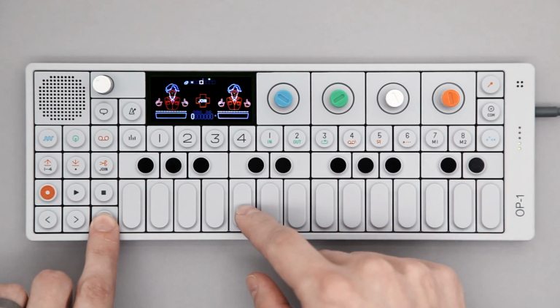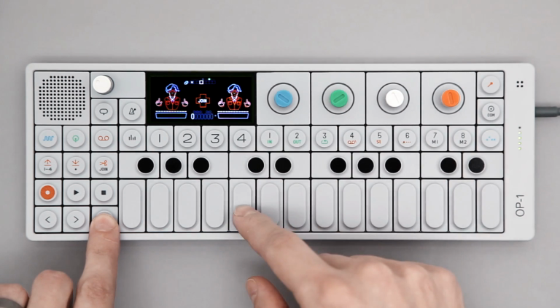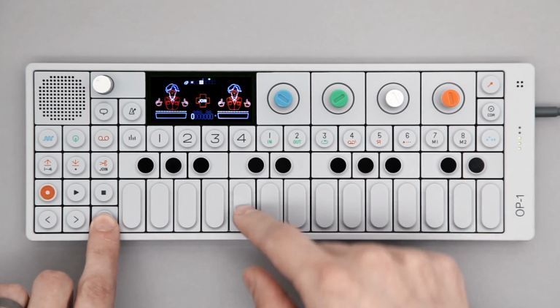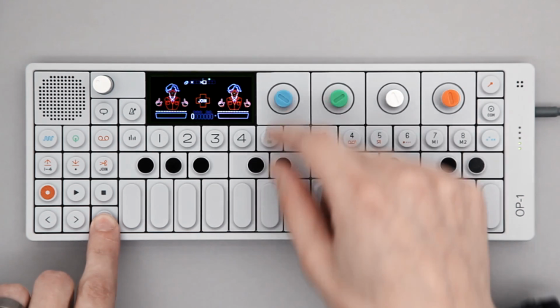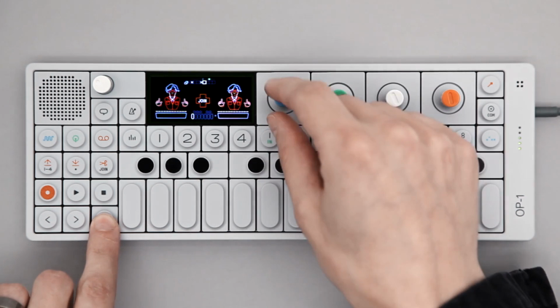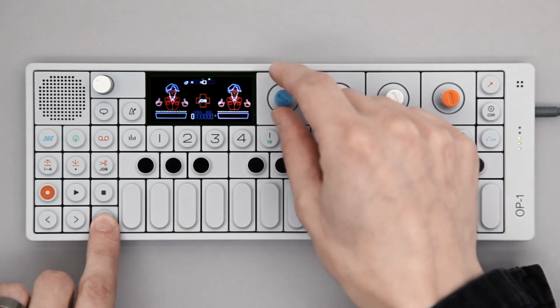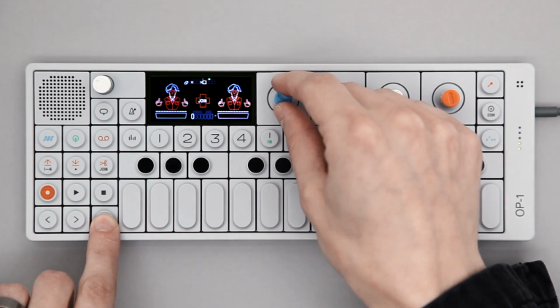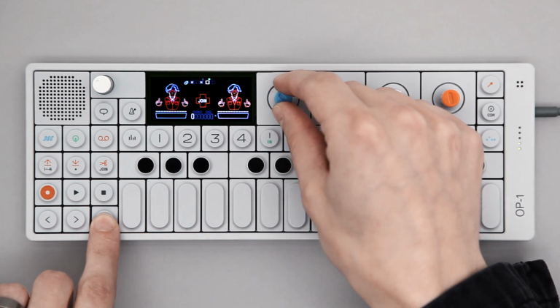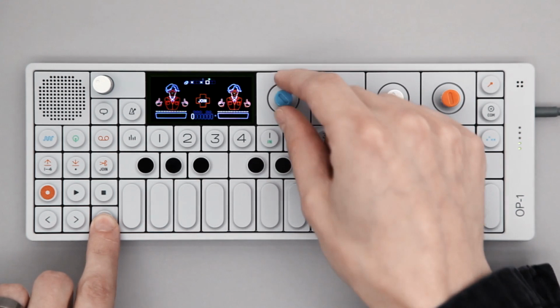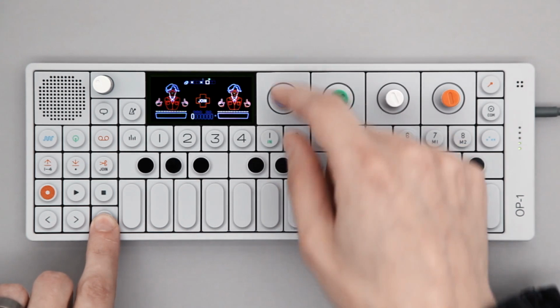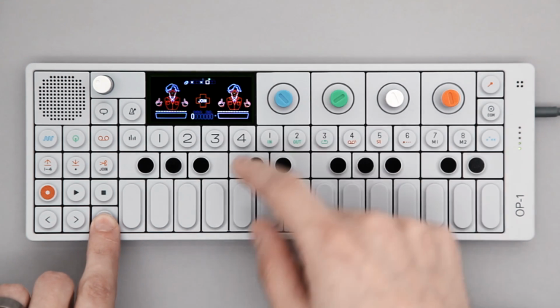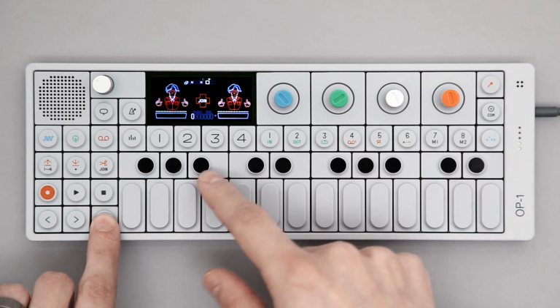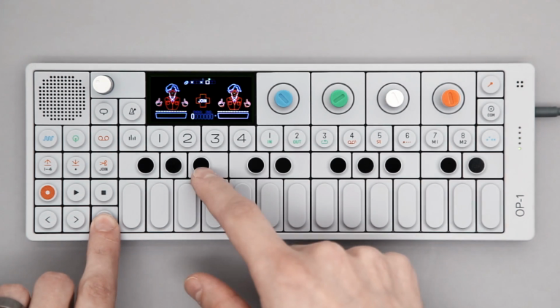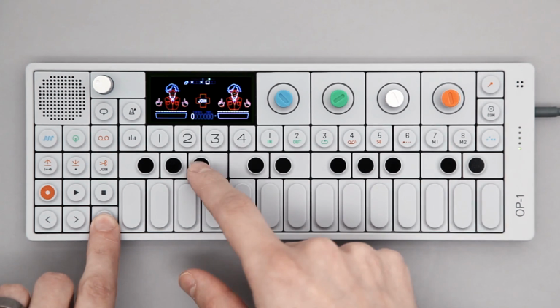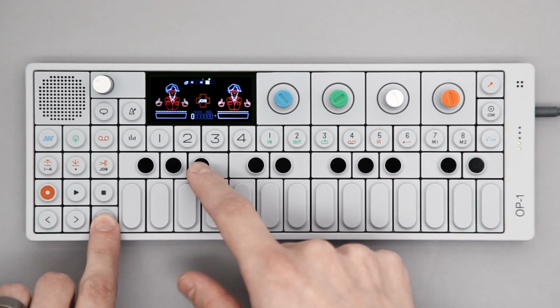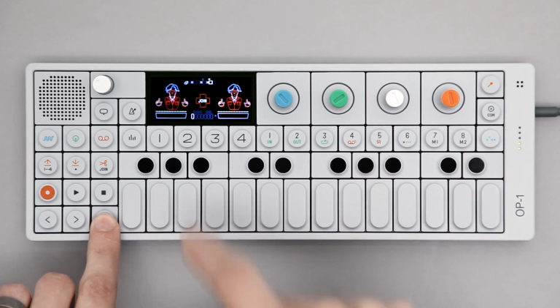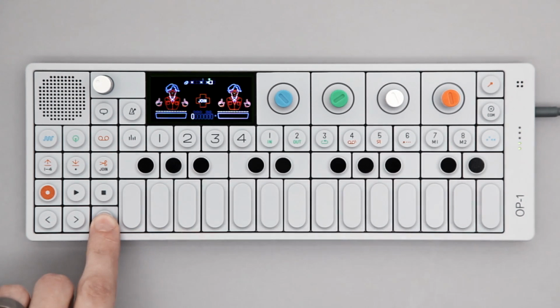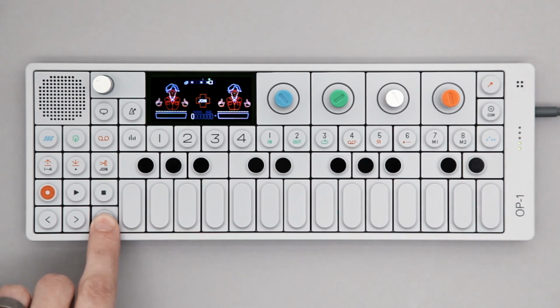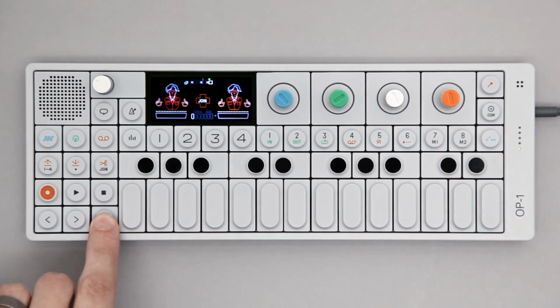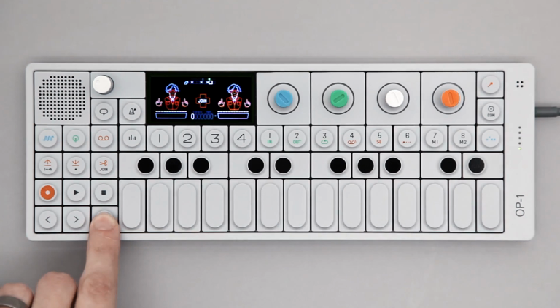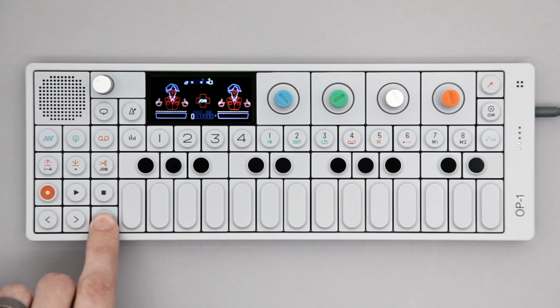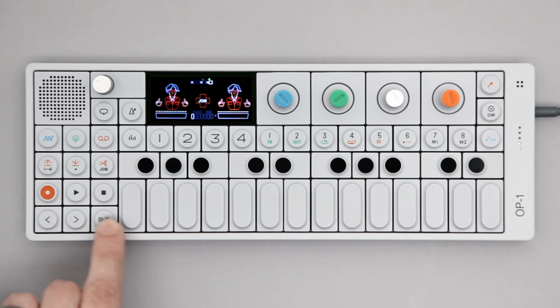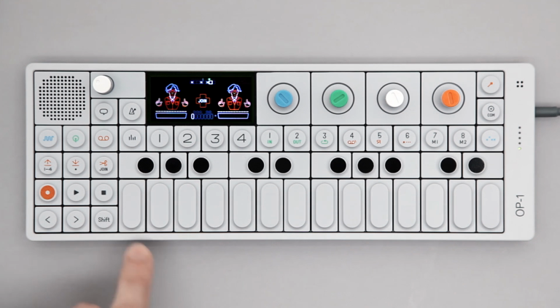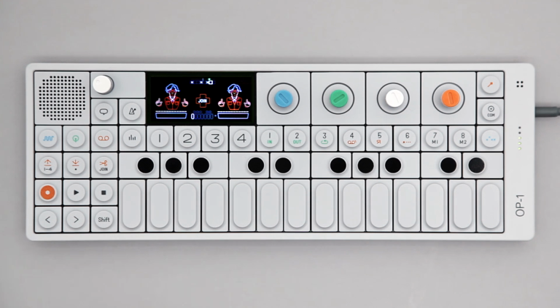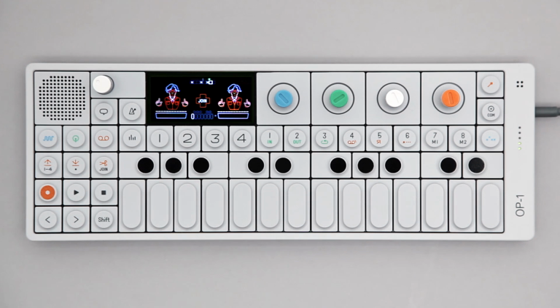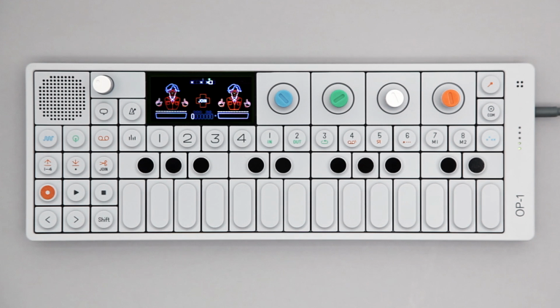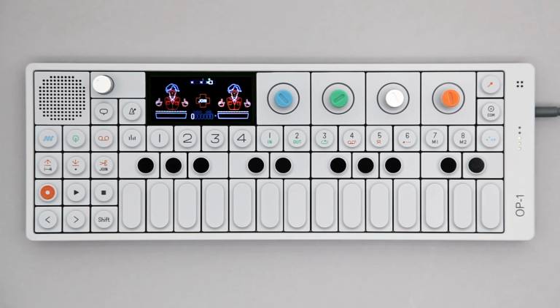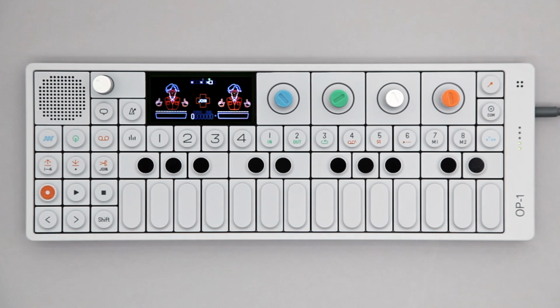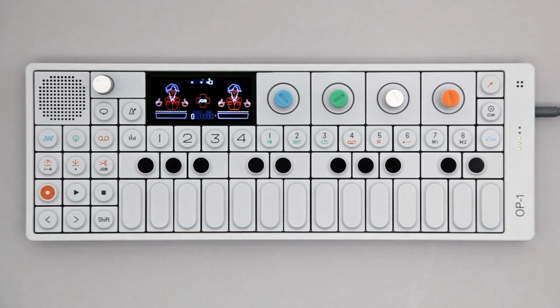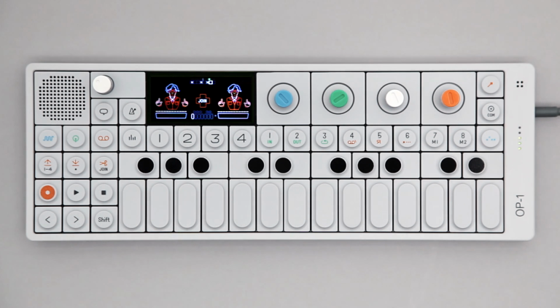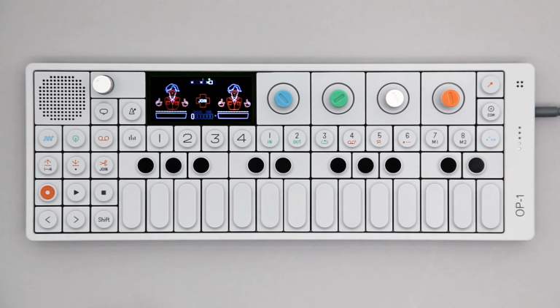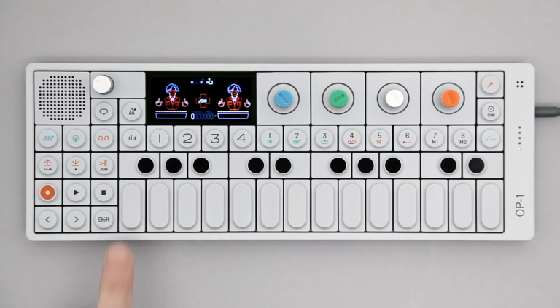To audition the sounds before placing them, you can toggle Finger on and off by pressing the sequencer button.